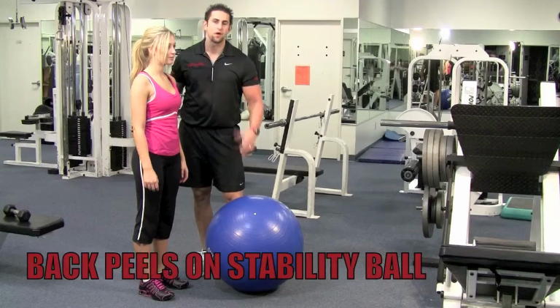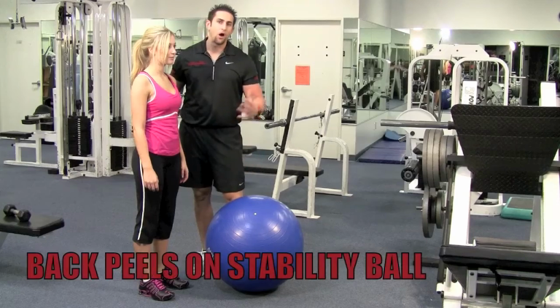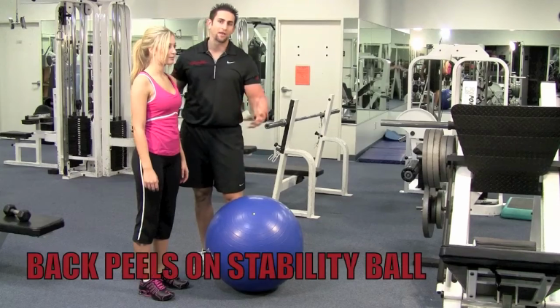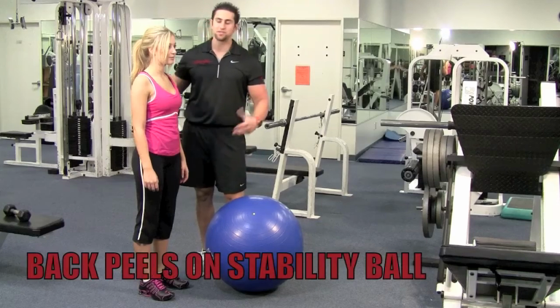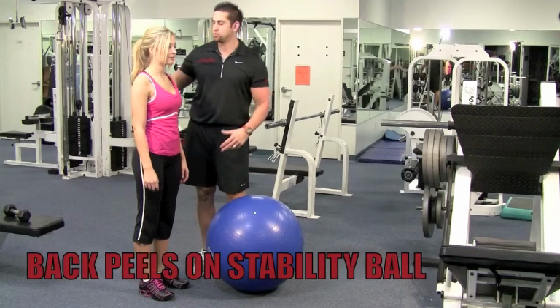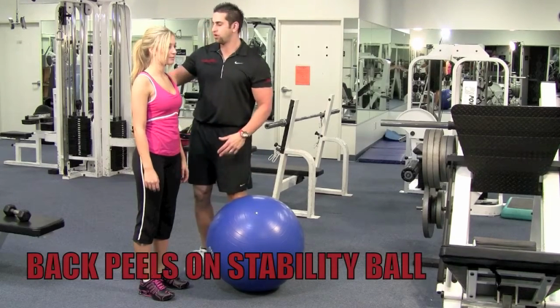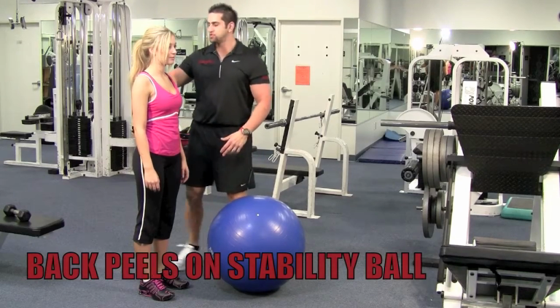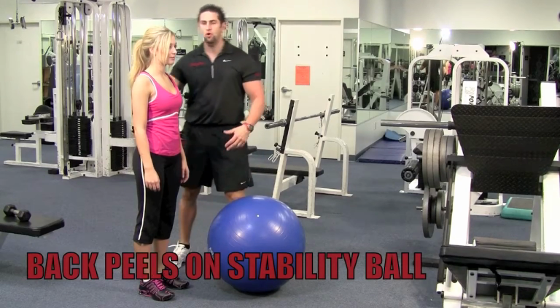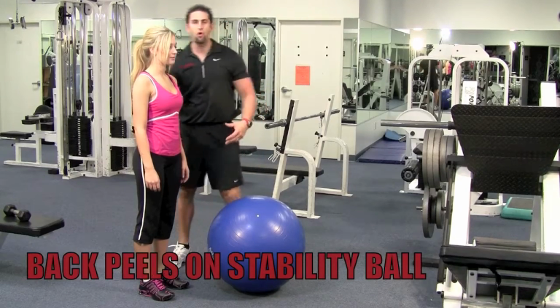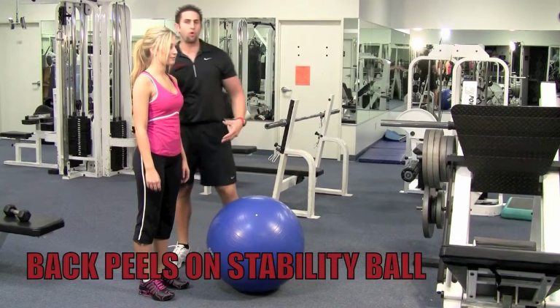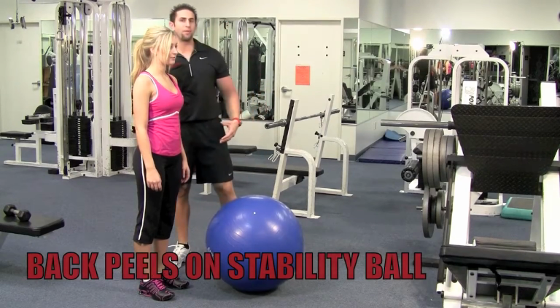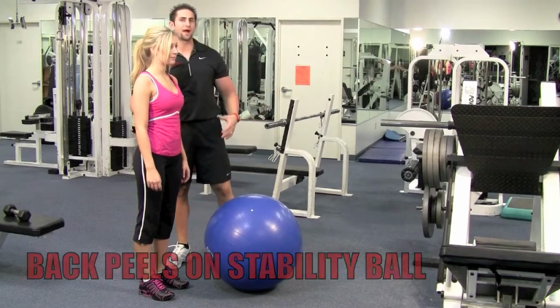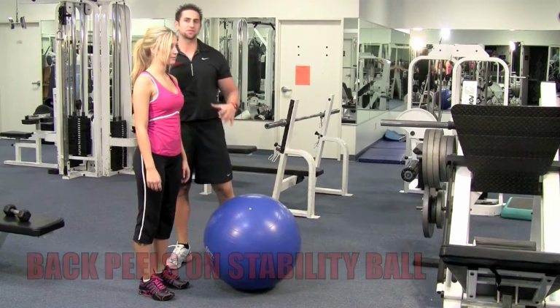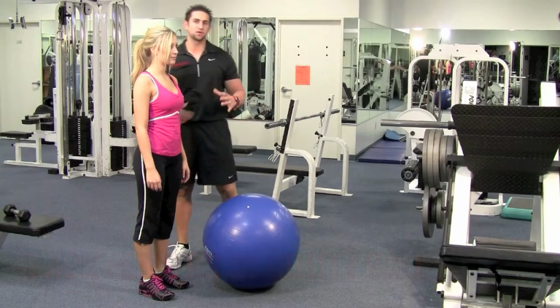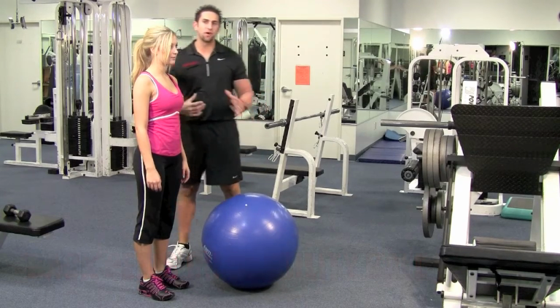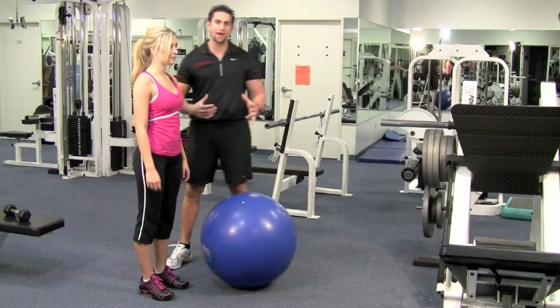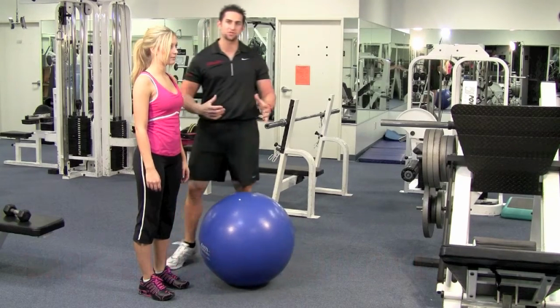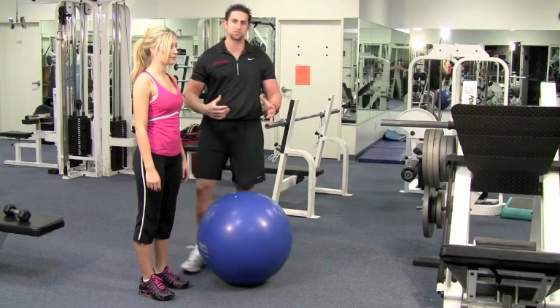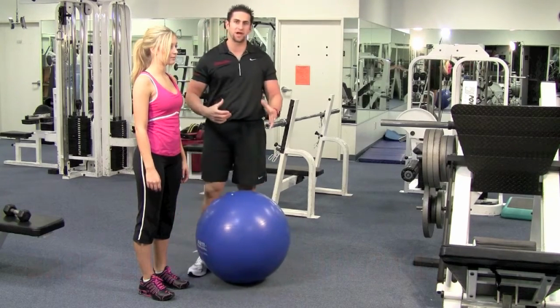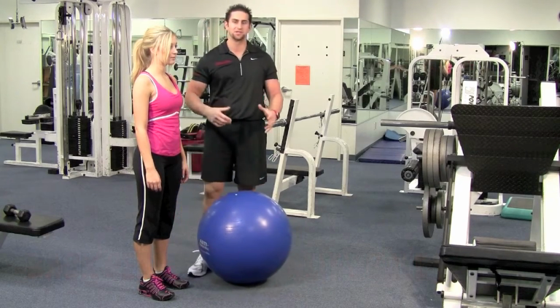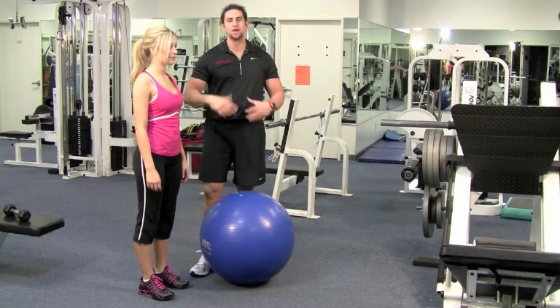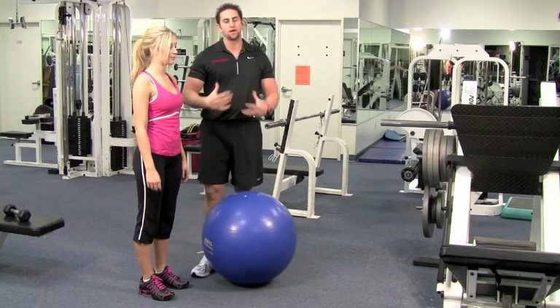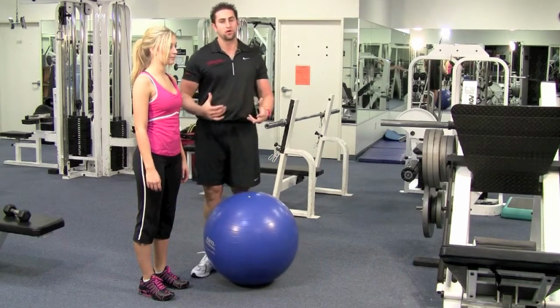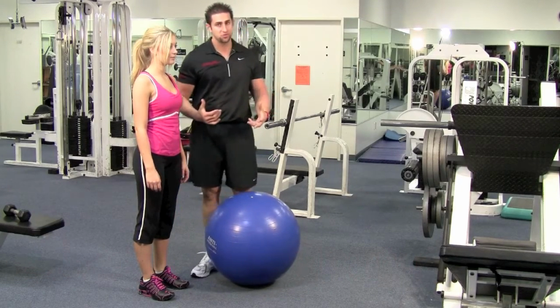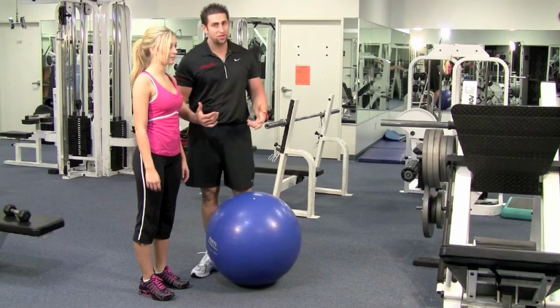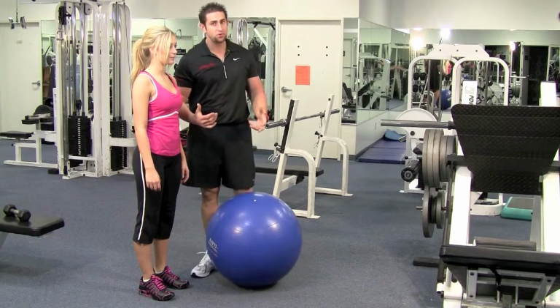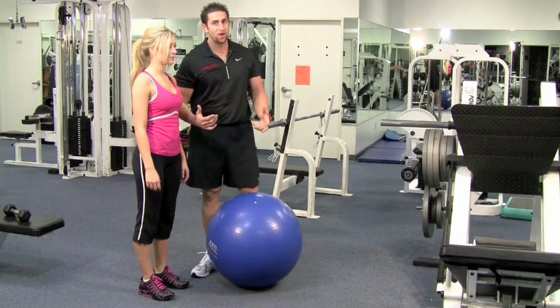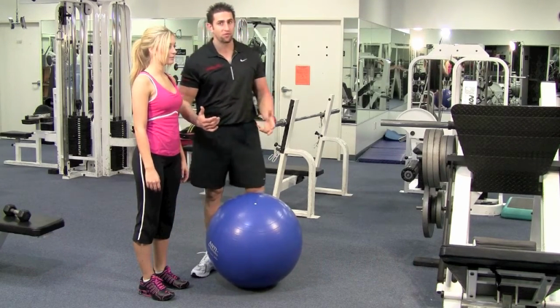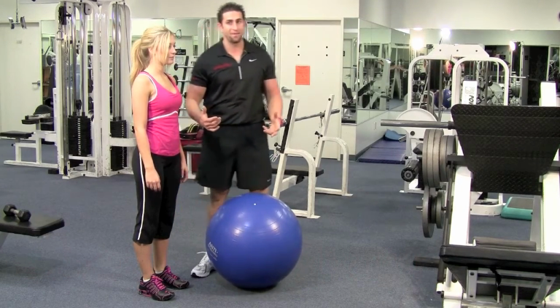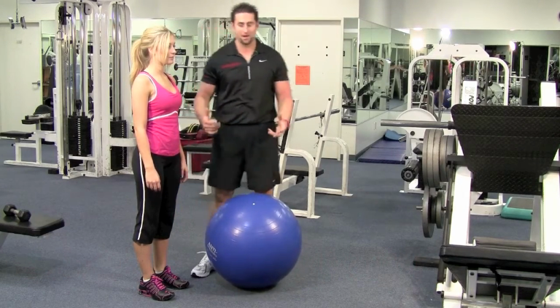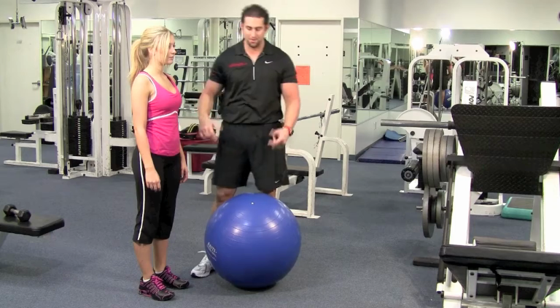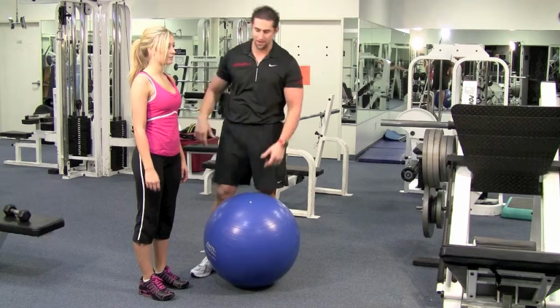This works your whole back. This is a great exercise, and it will also keep you away from back pain.